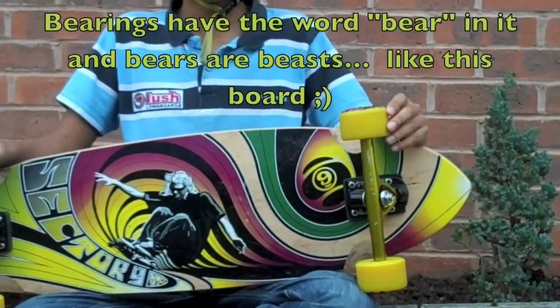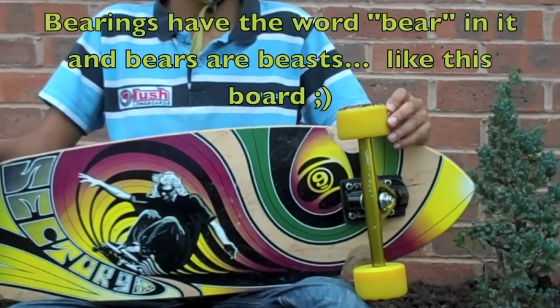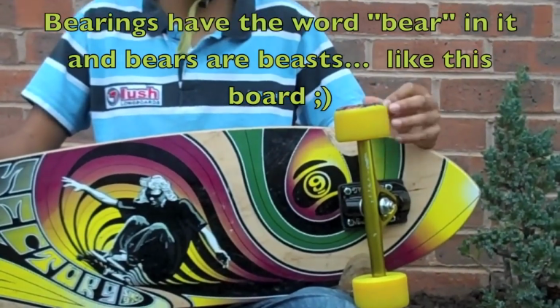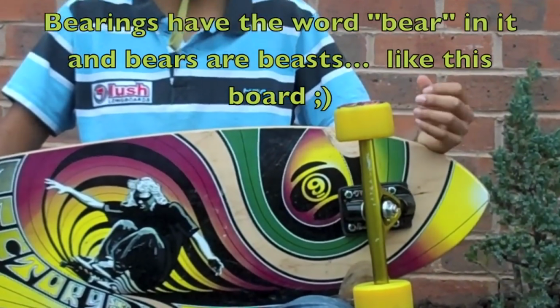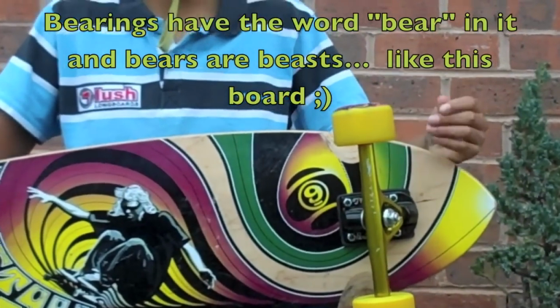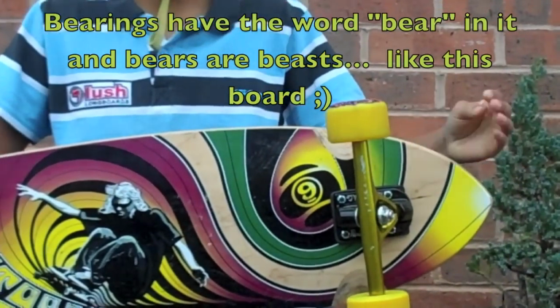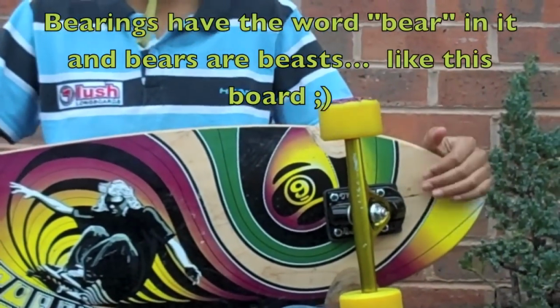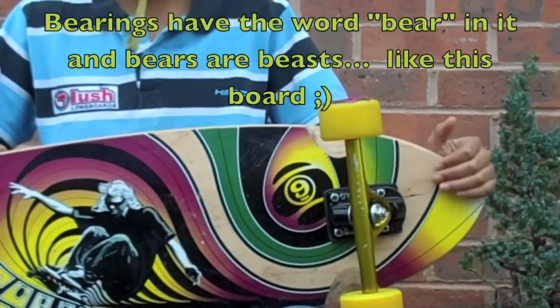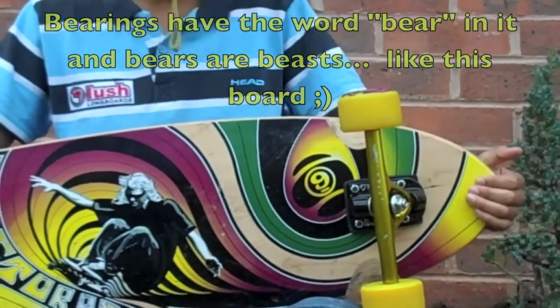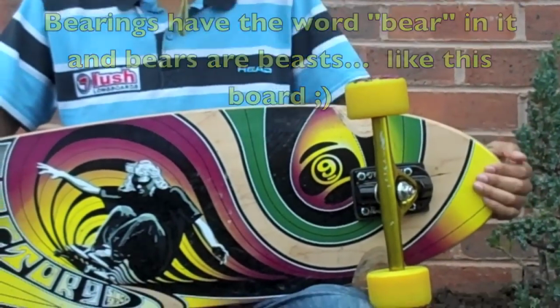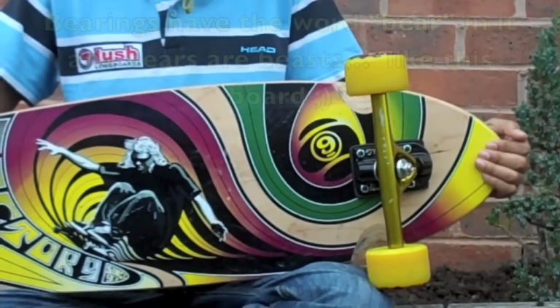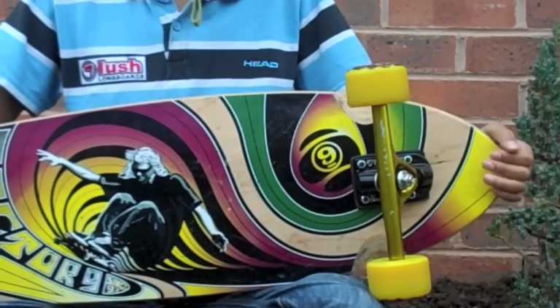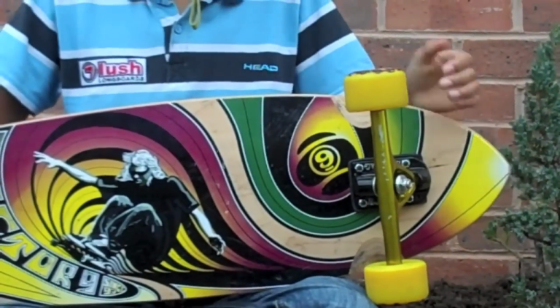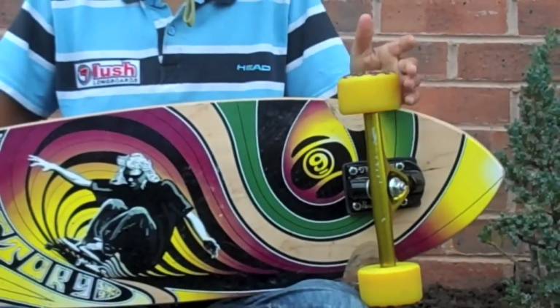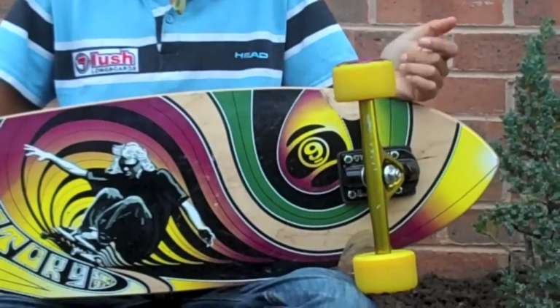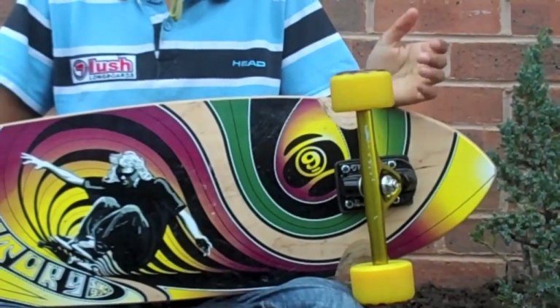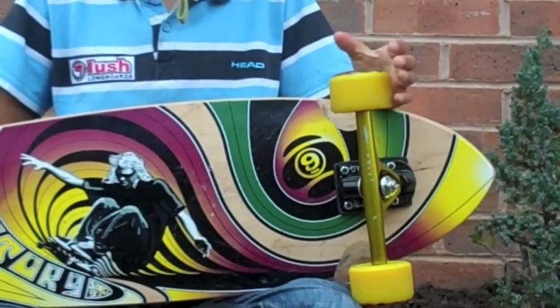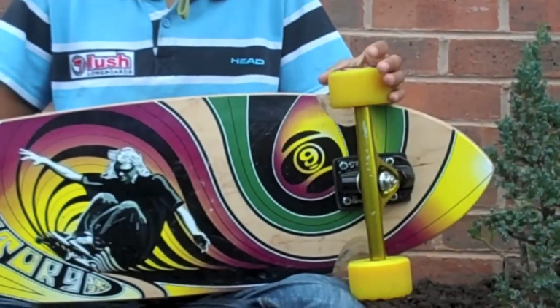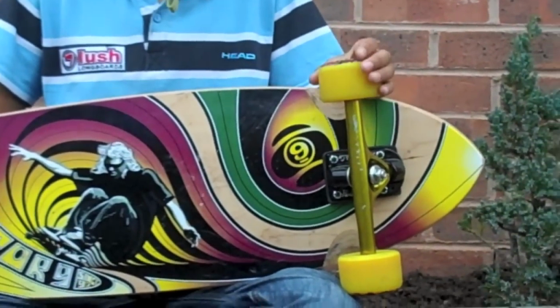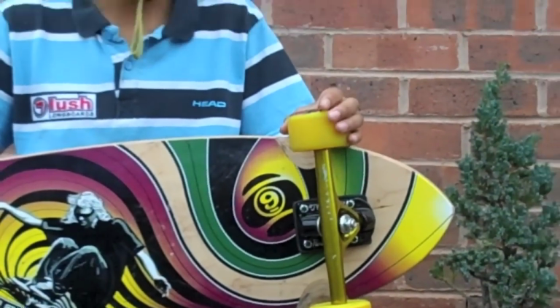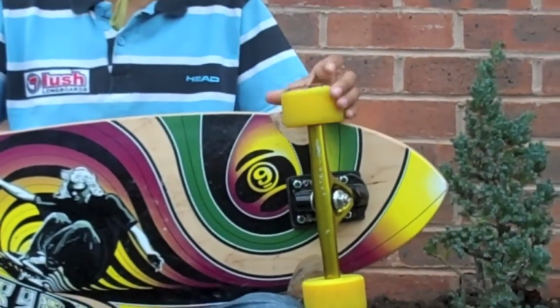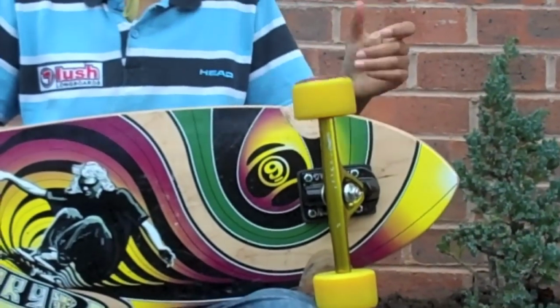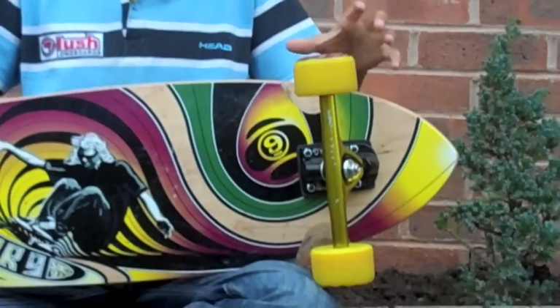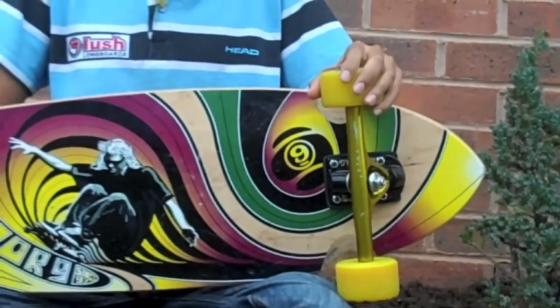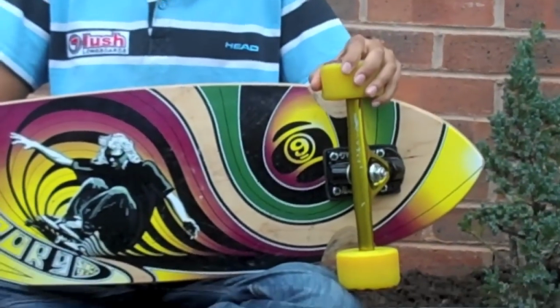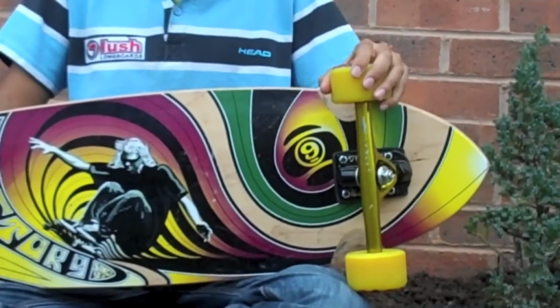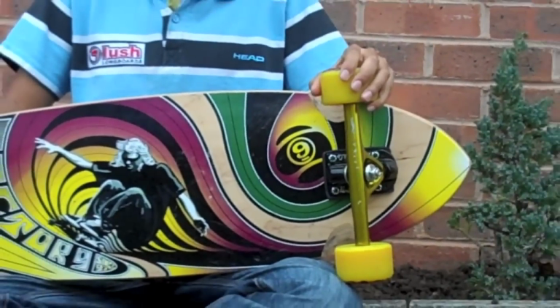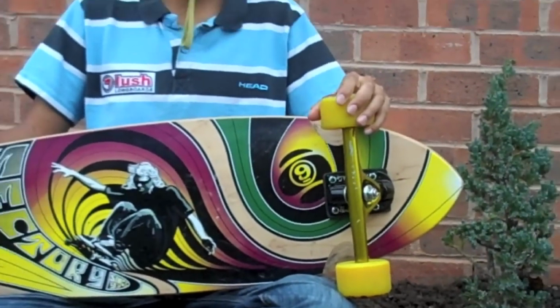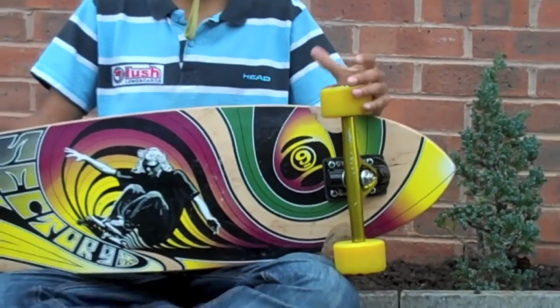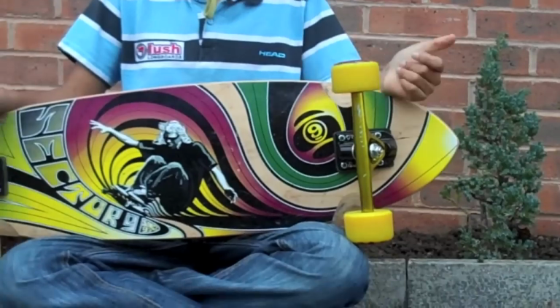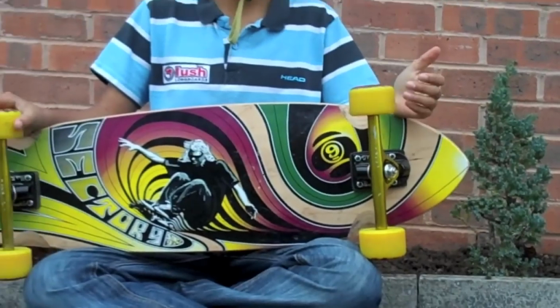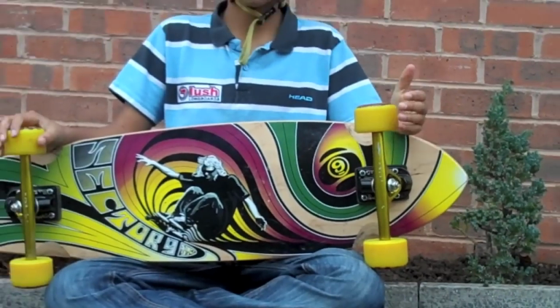The bearings are PIG ABEC 5 Jaguar print bearings, which are very smooth for riding and almost make no sound at all.